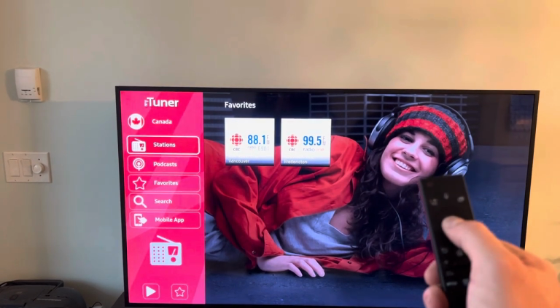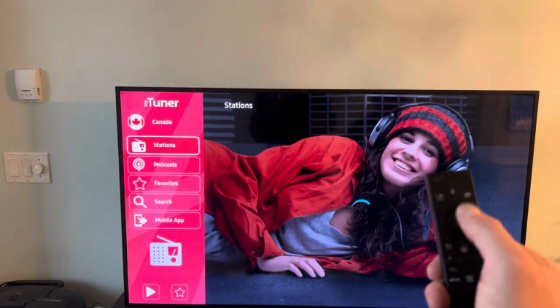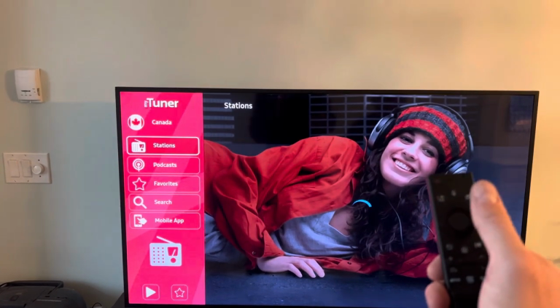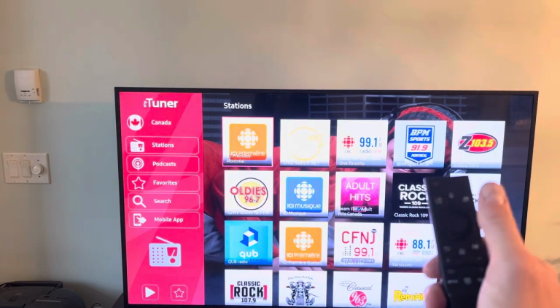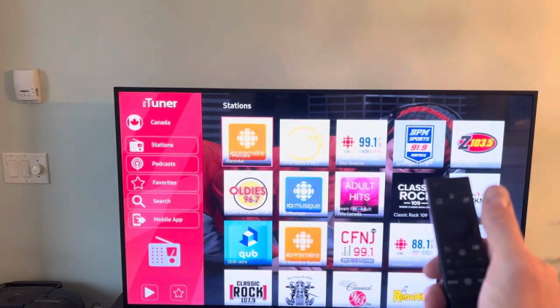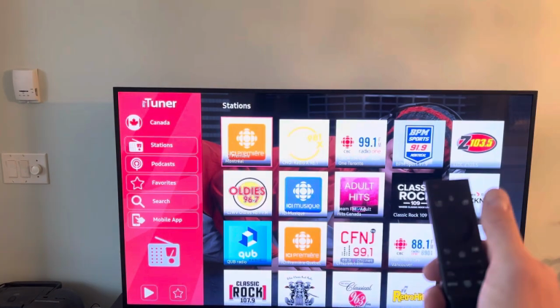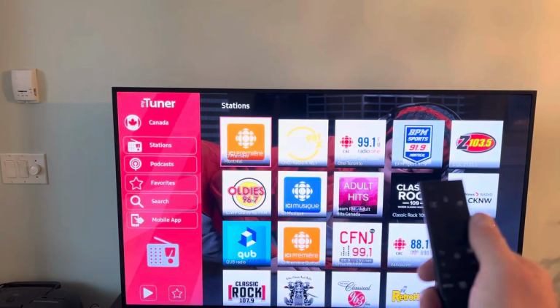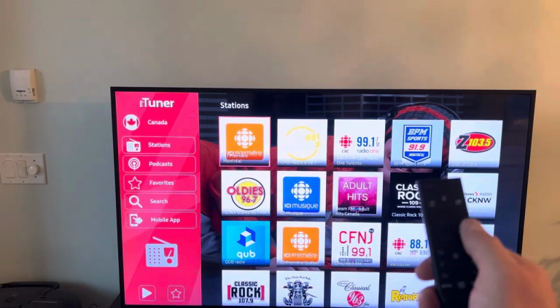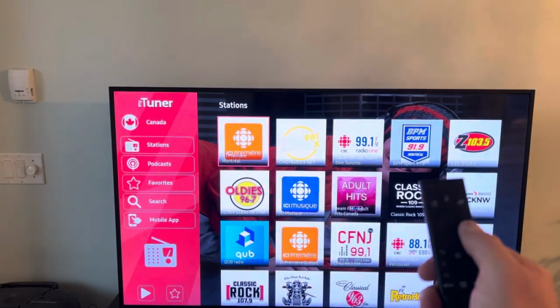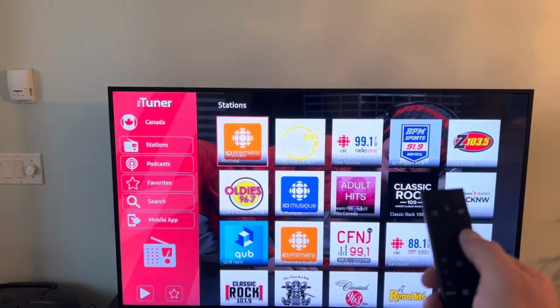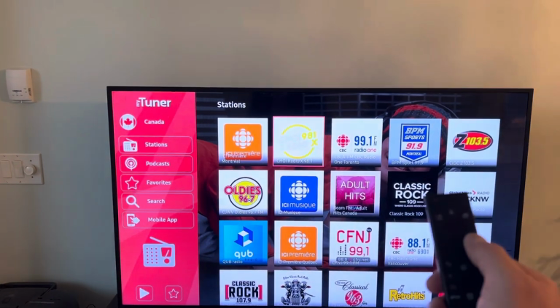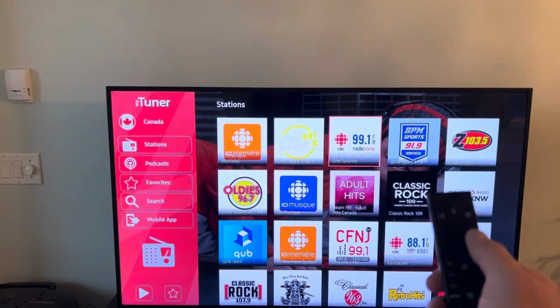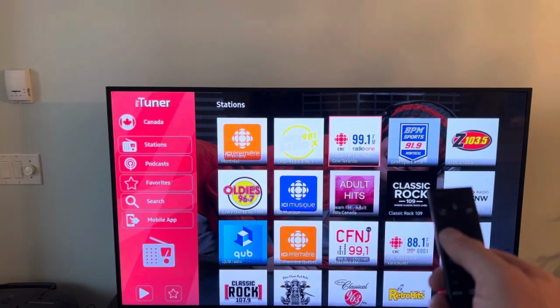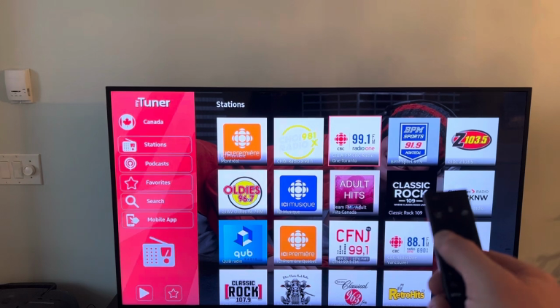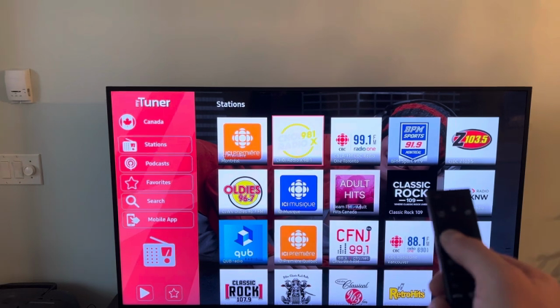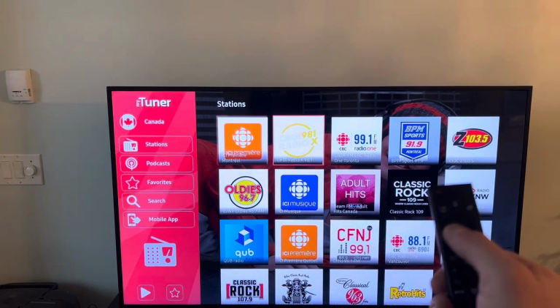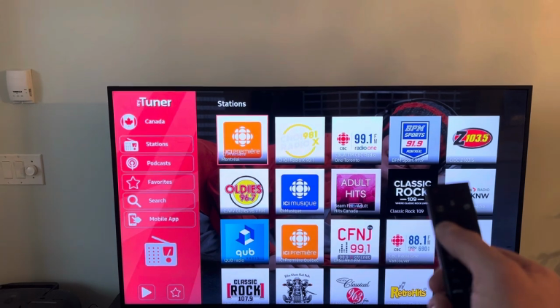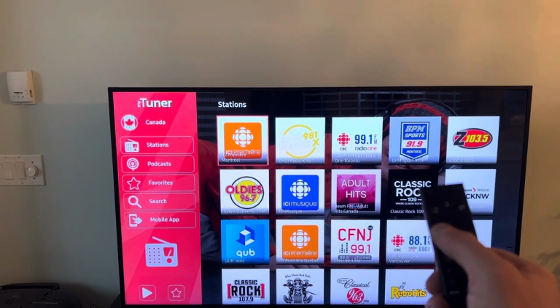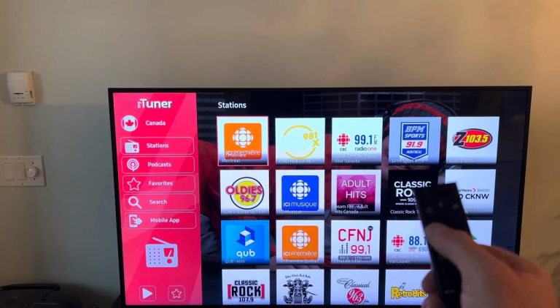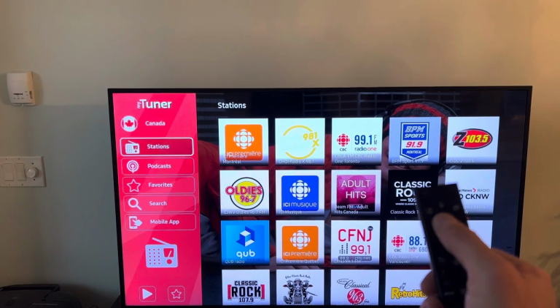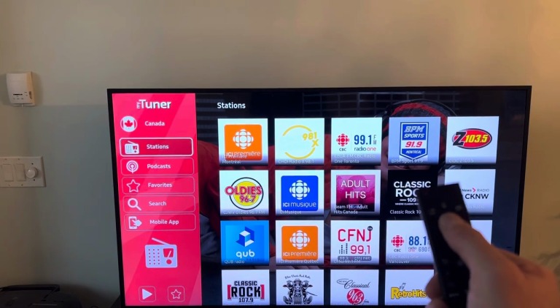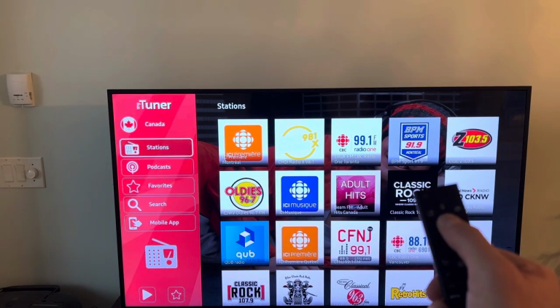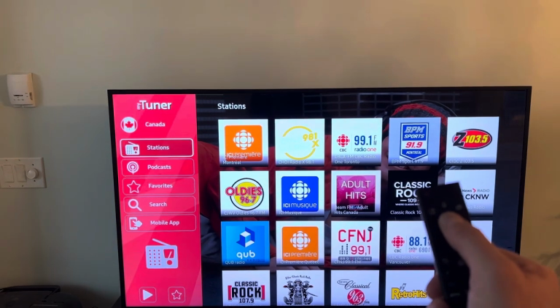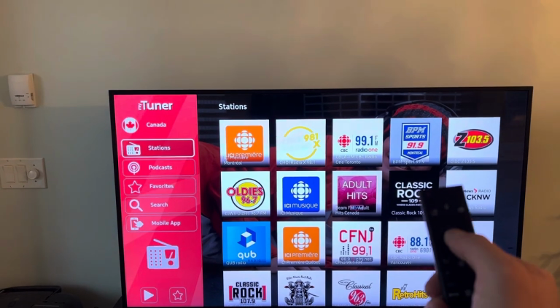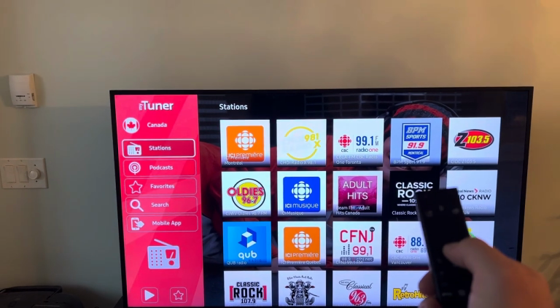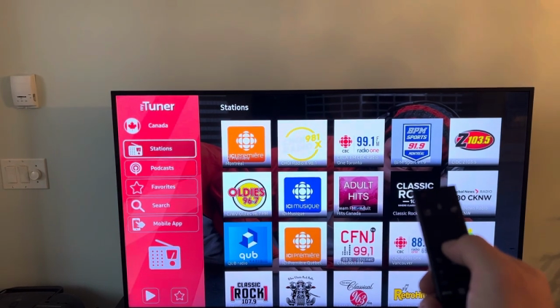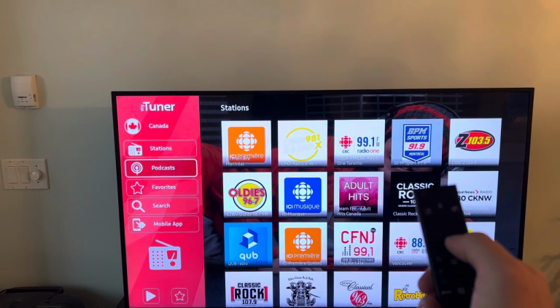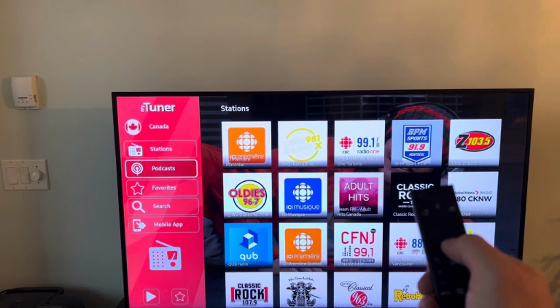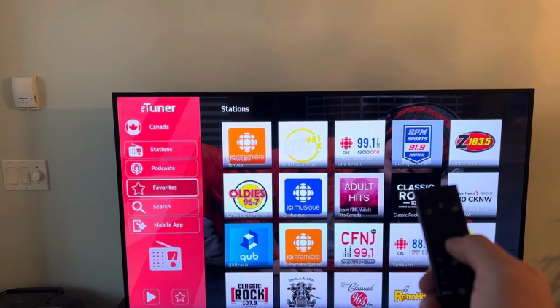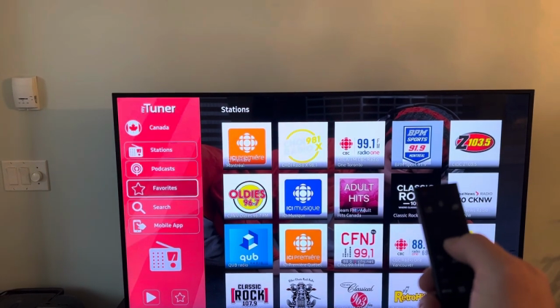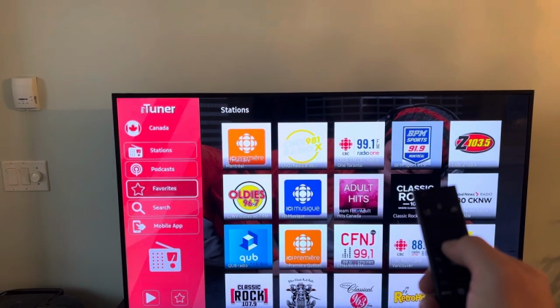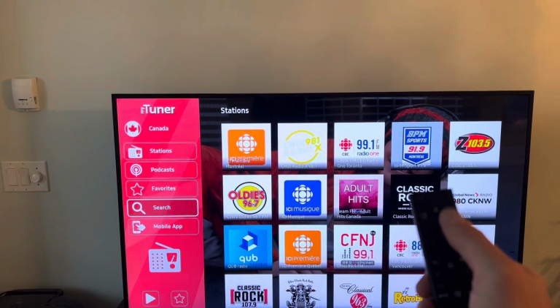If you want, you can go to stations, click on stations, find something, or you can even go down to search.